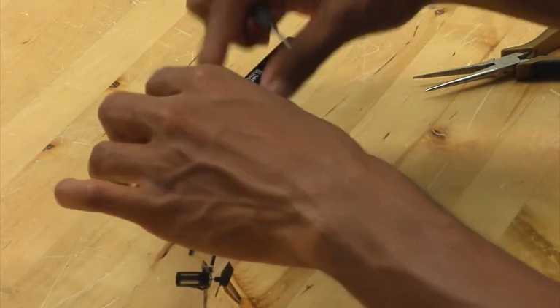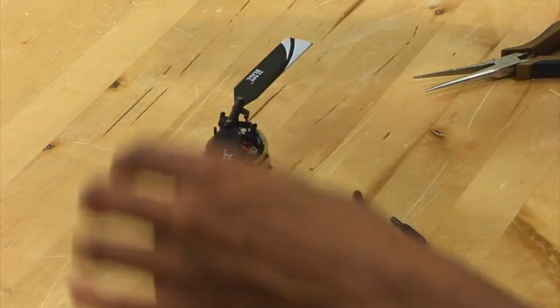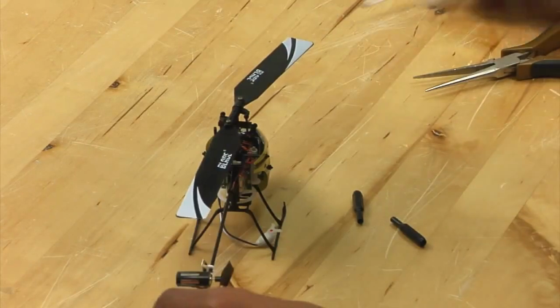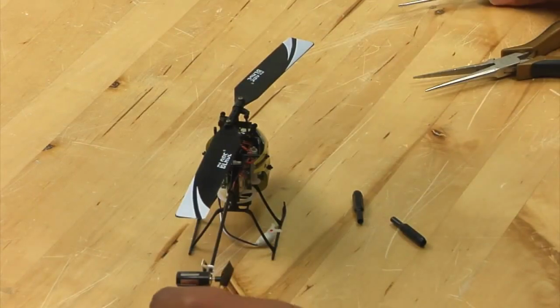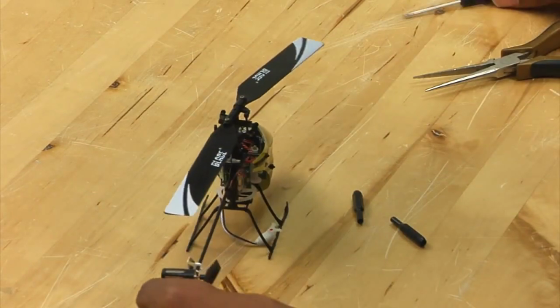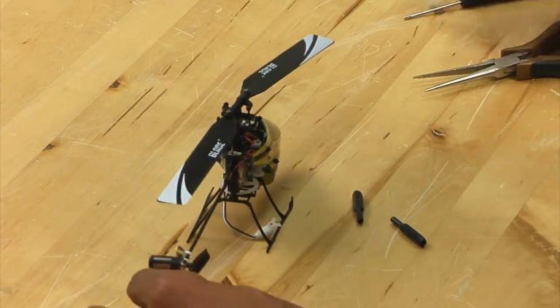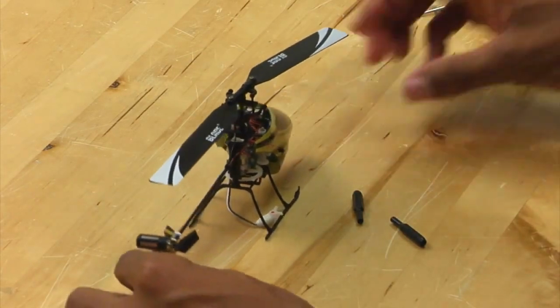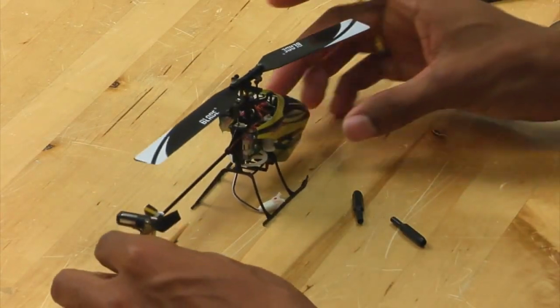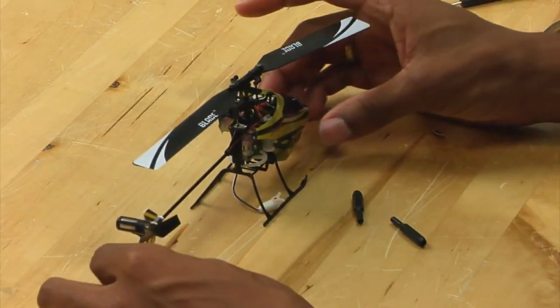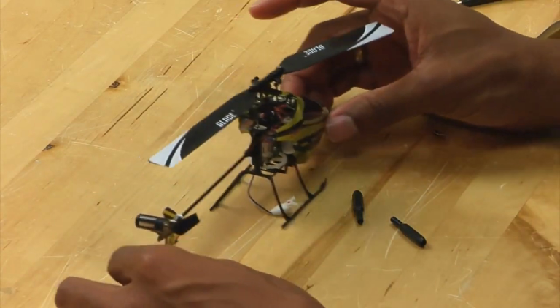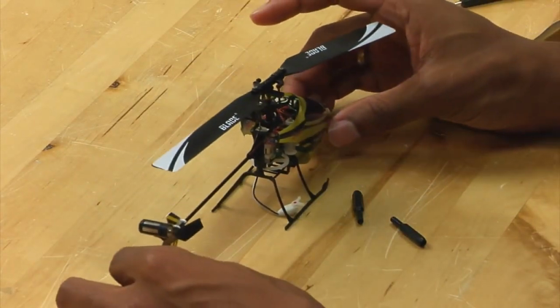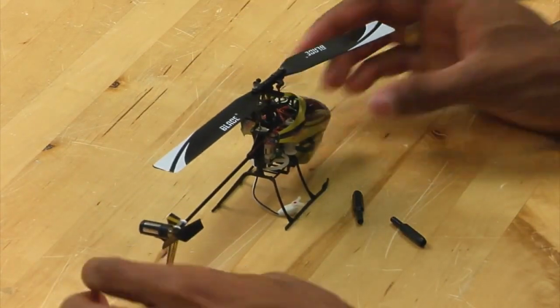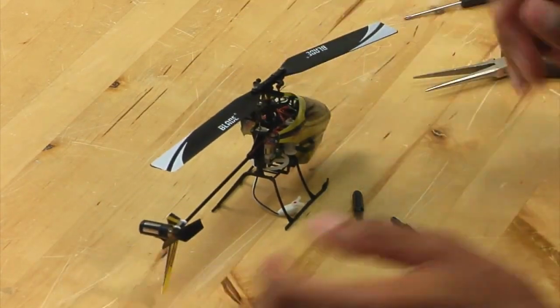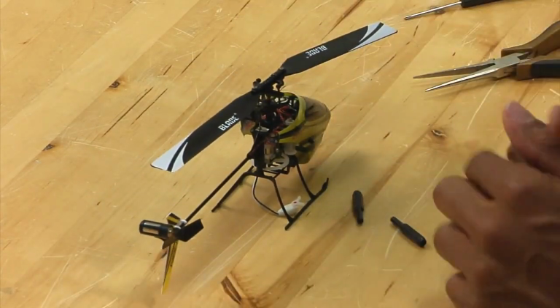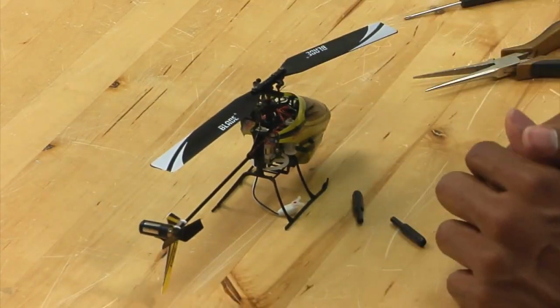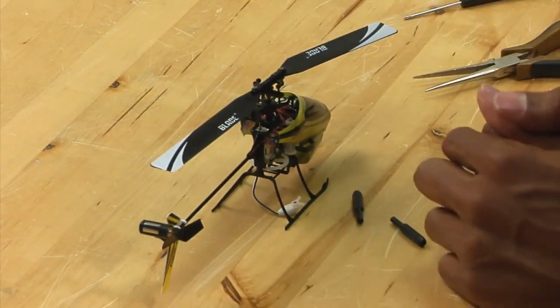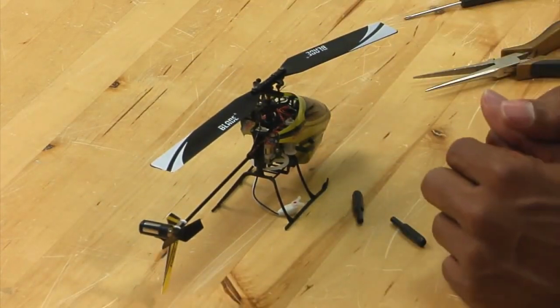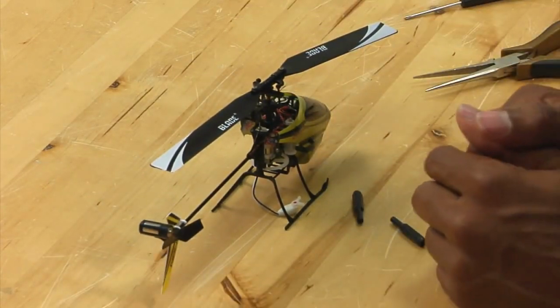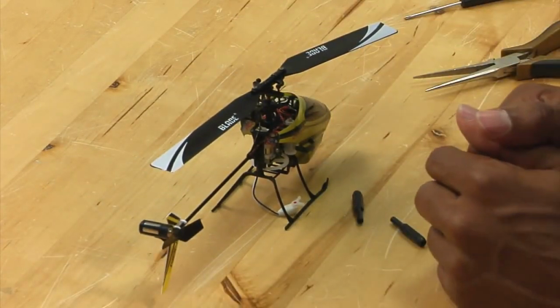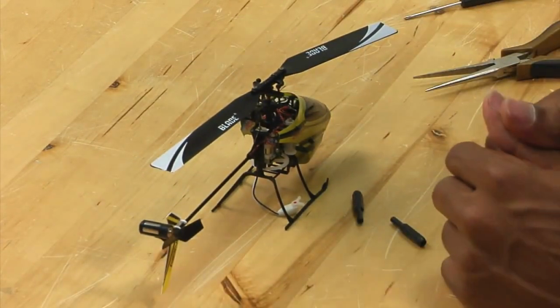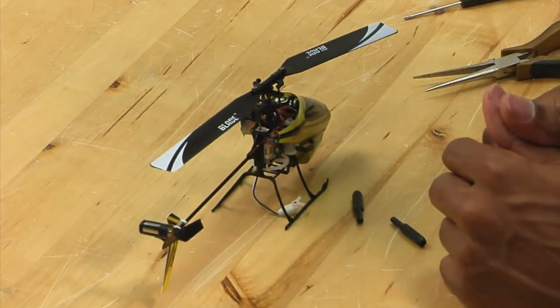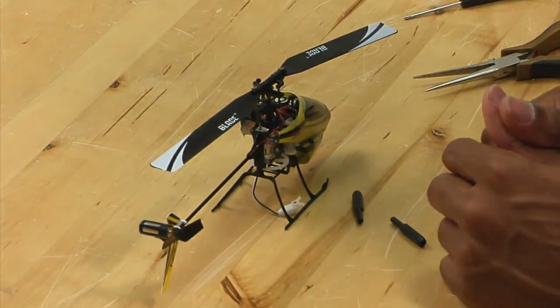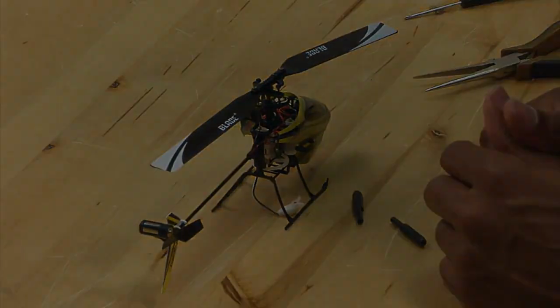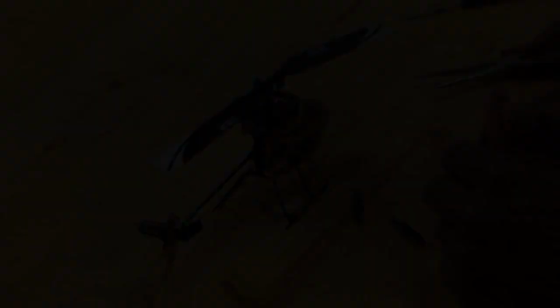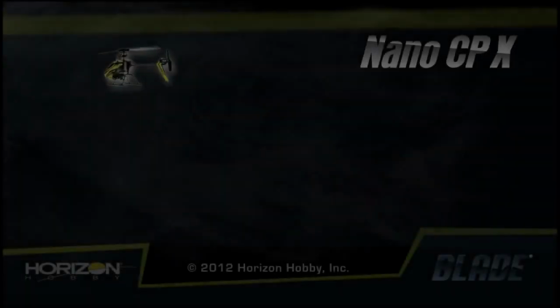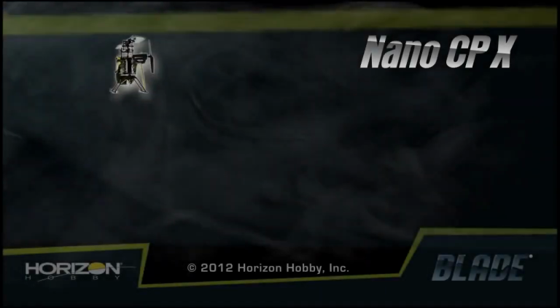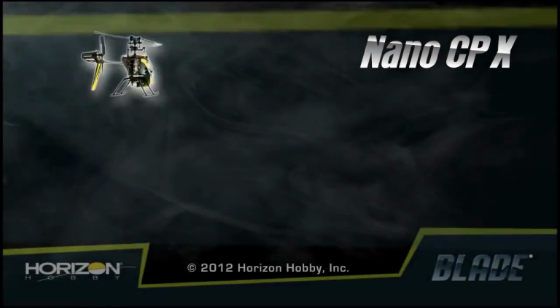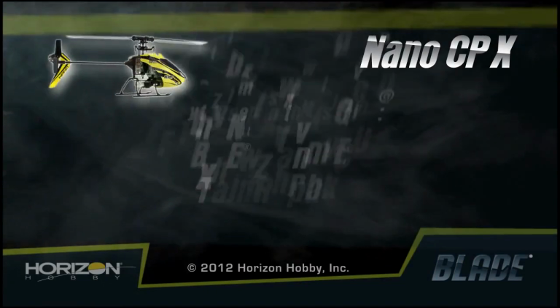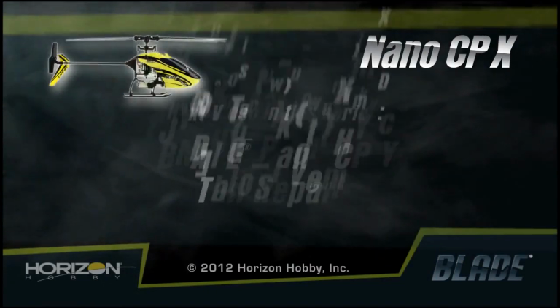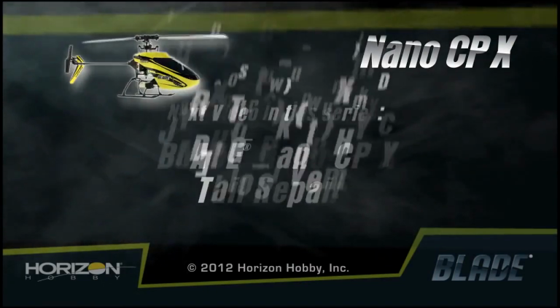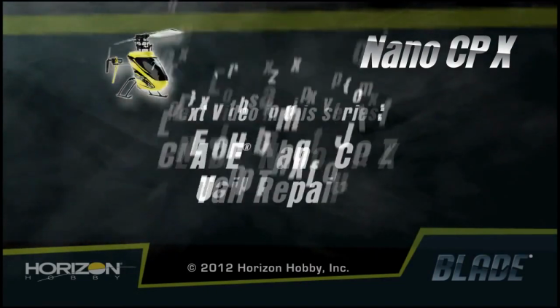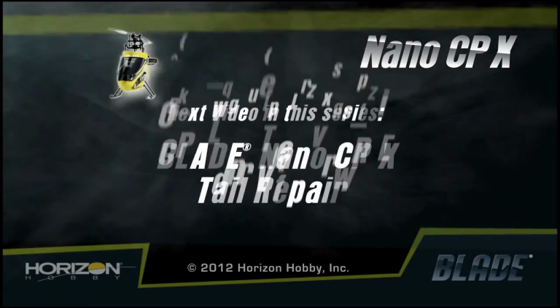And that concludes the spindle replacement. Let's just add some glue.